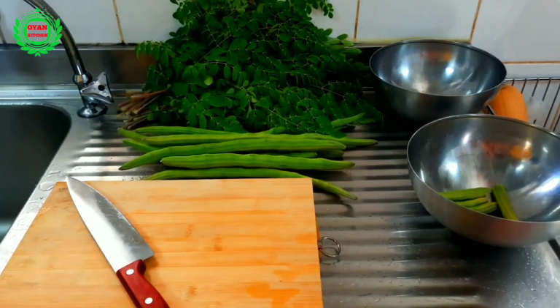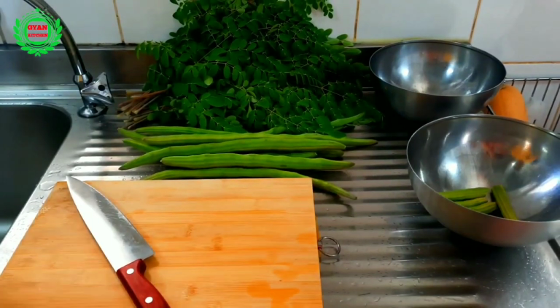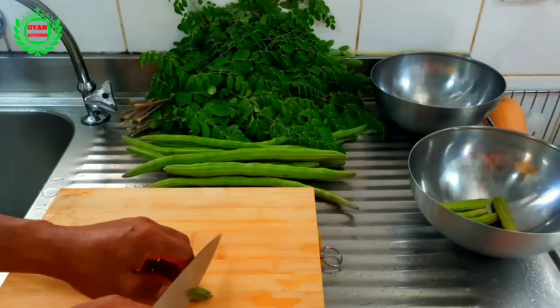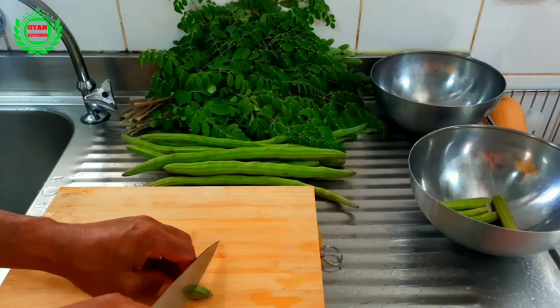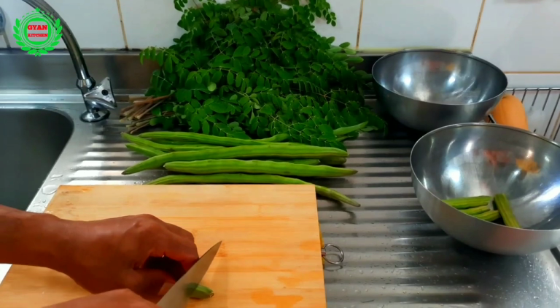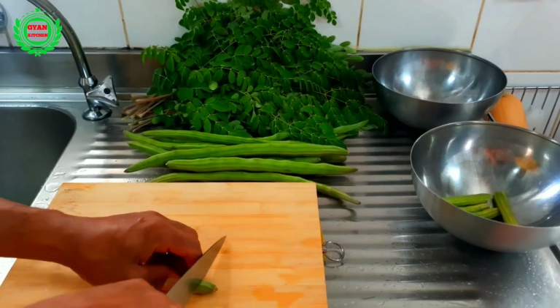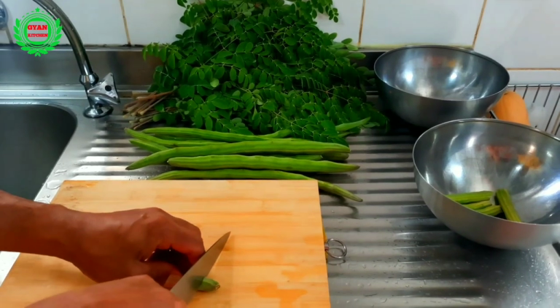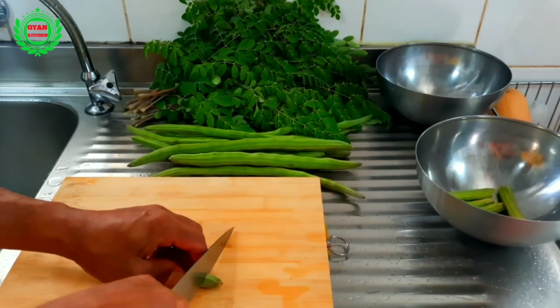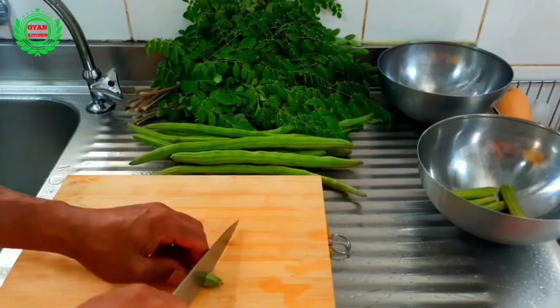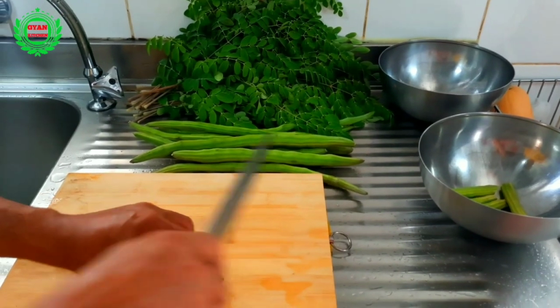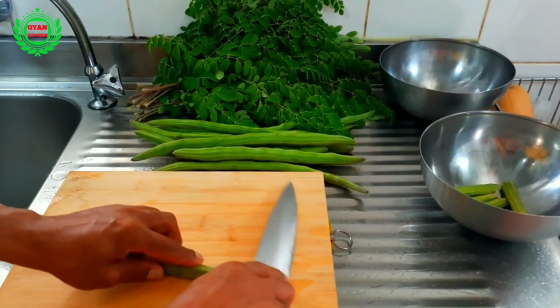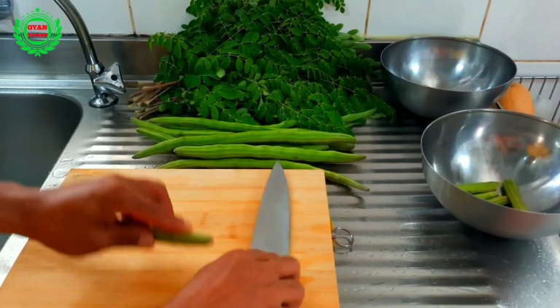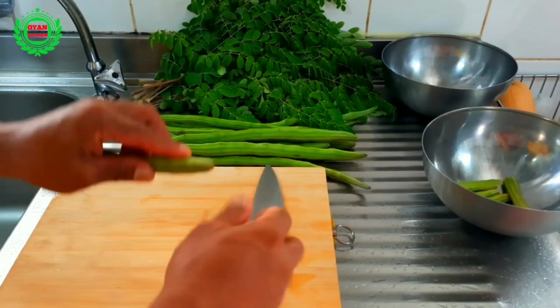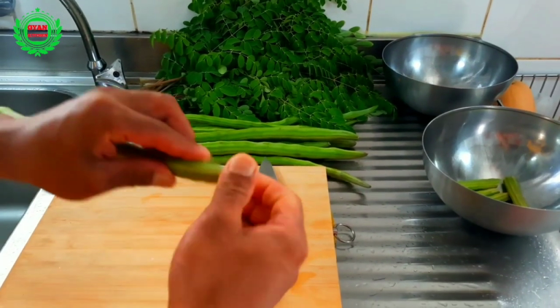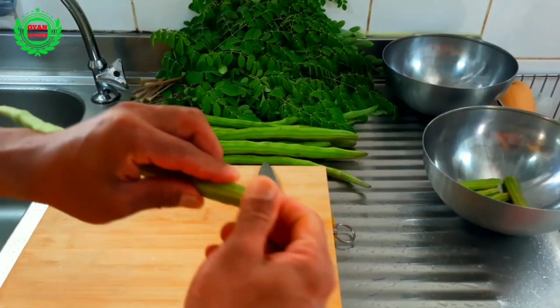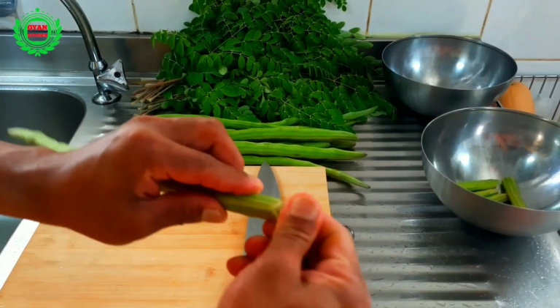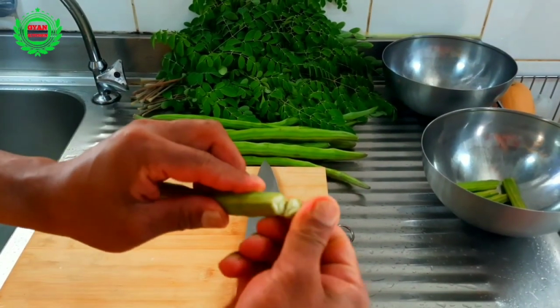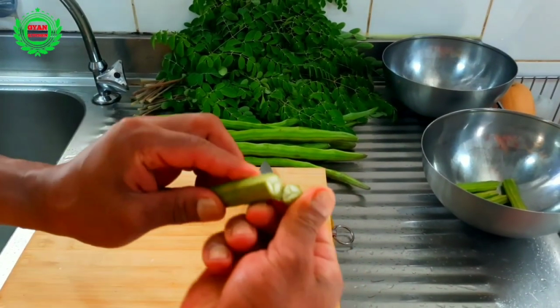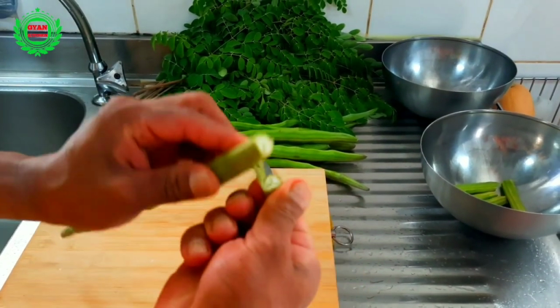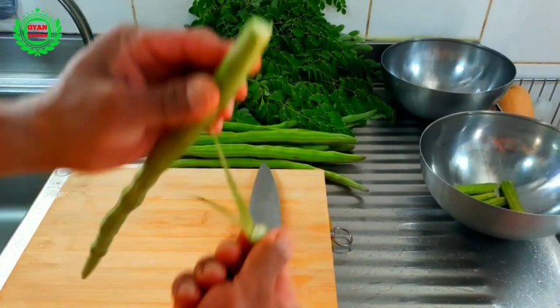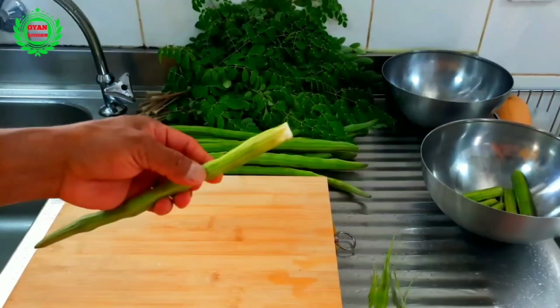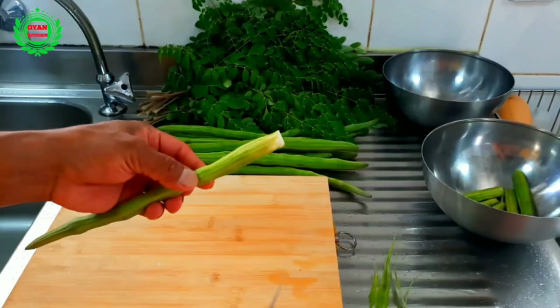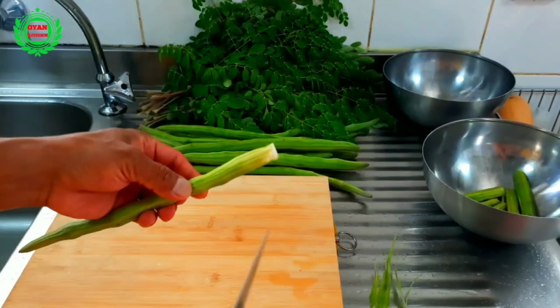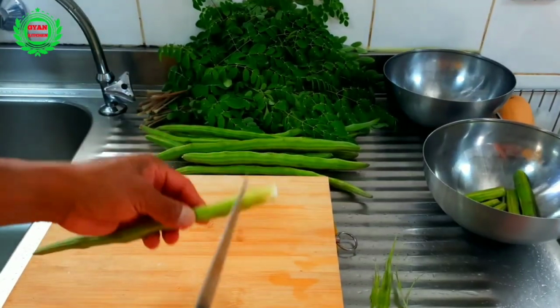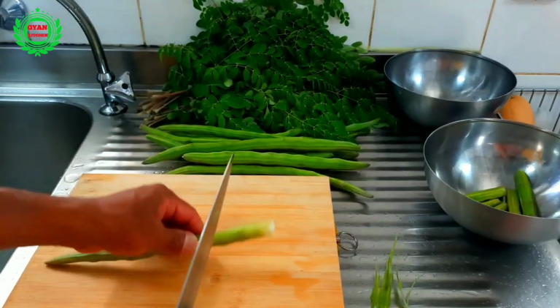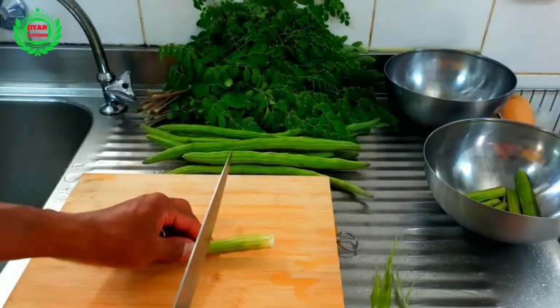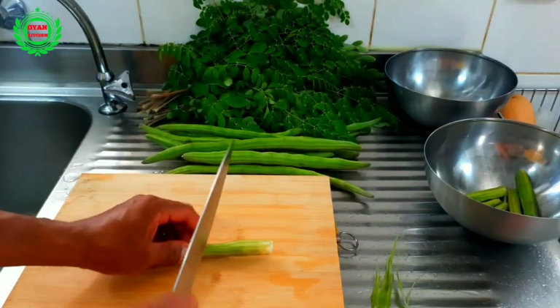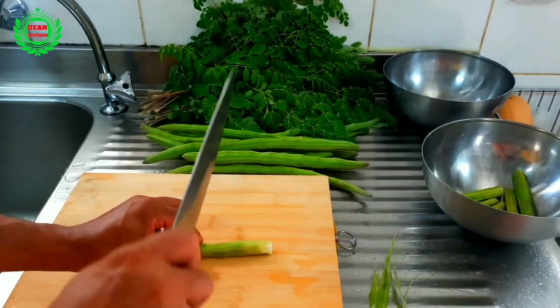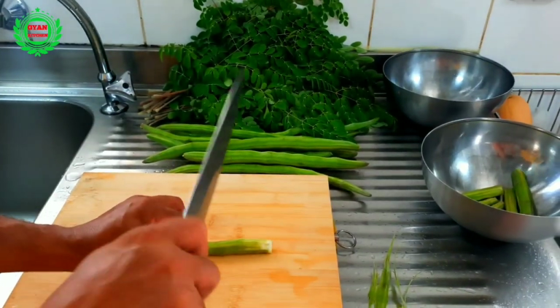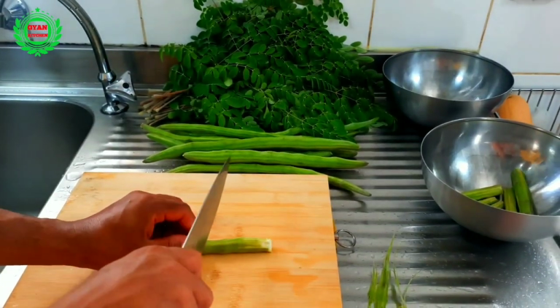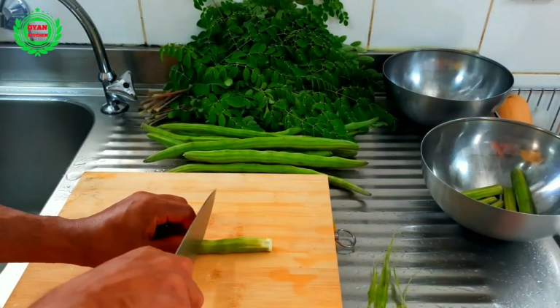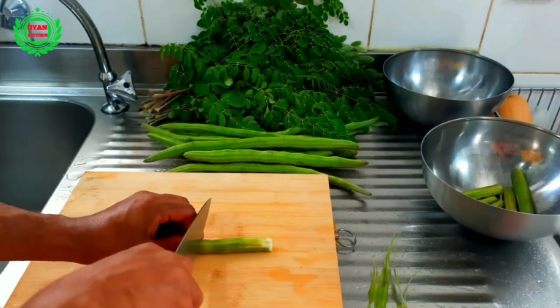Cut the drumstick into finger size, peel the skin, and keep aside in a bowl.